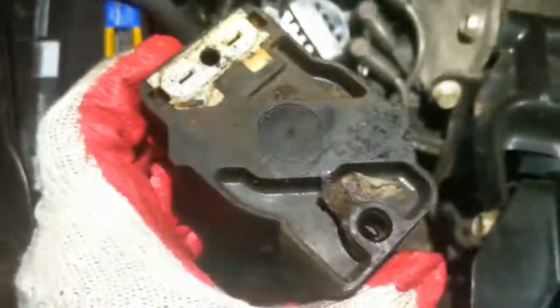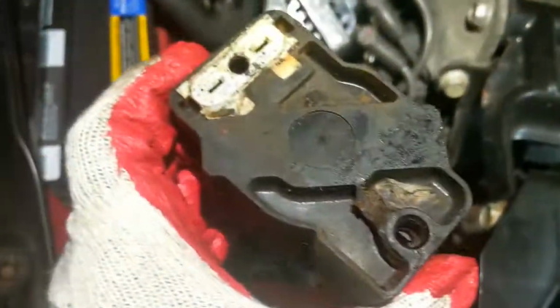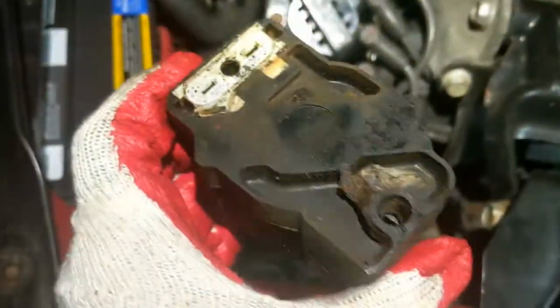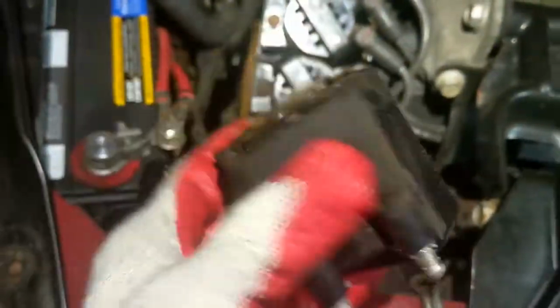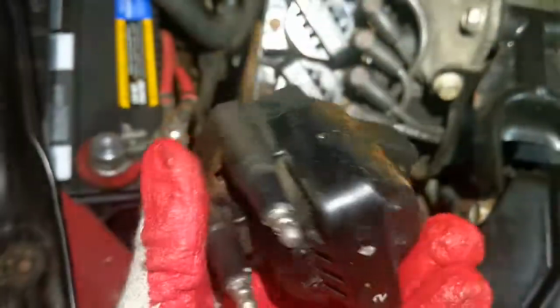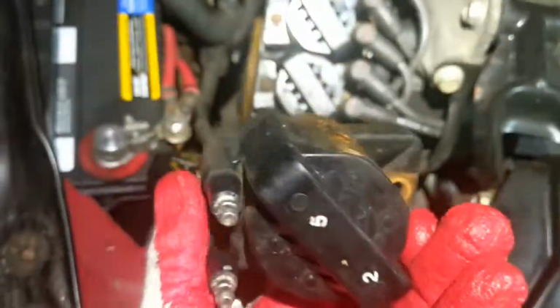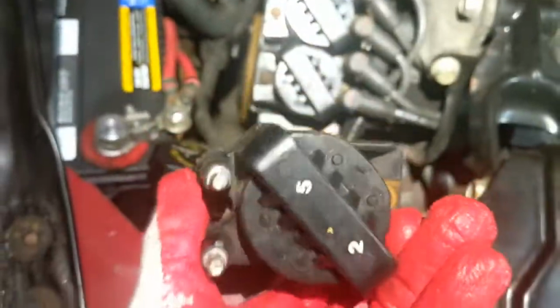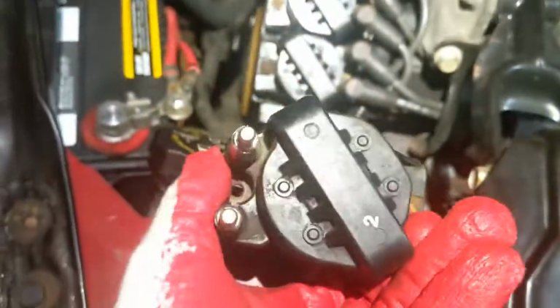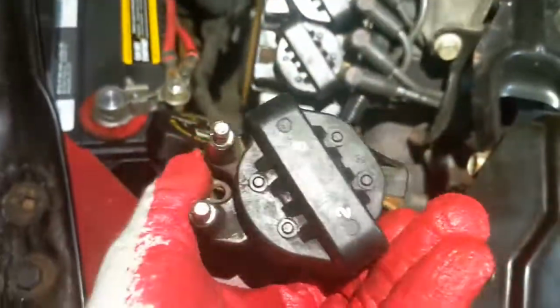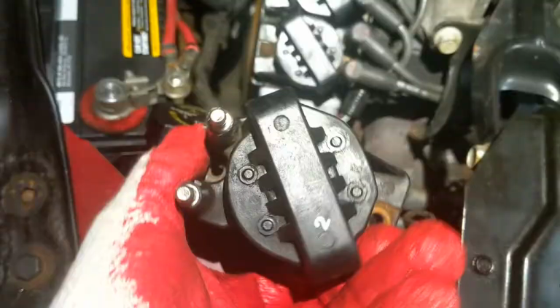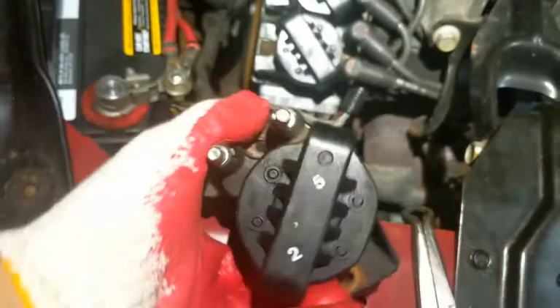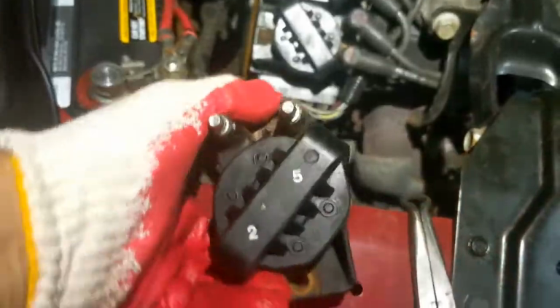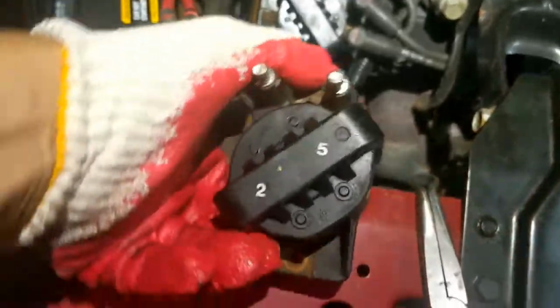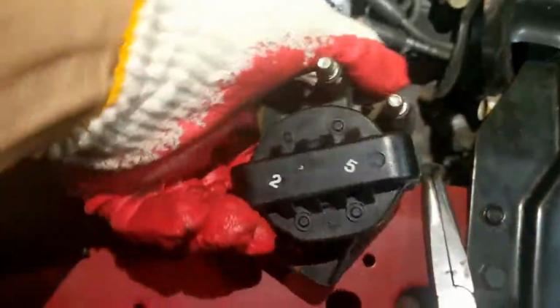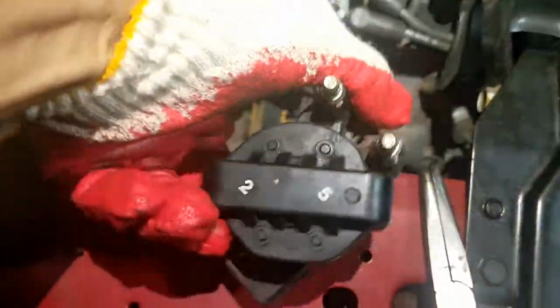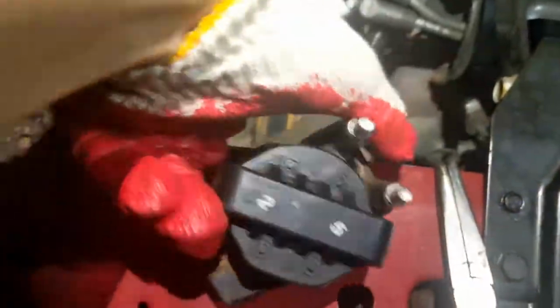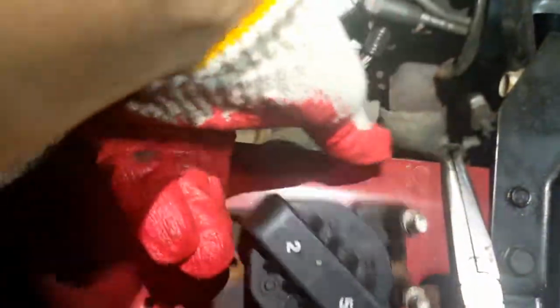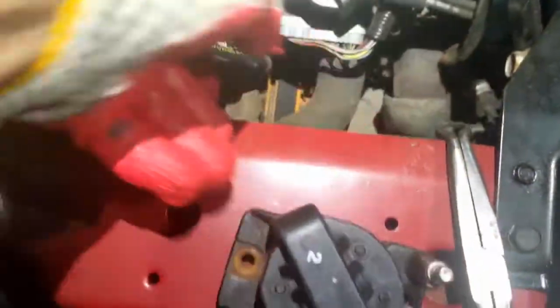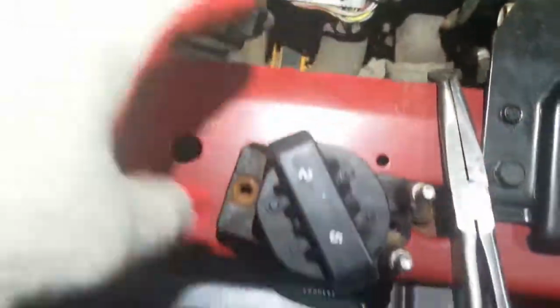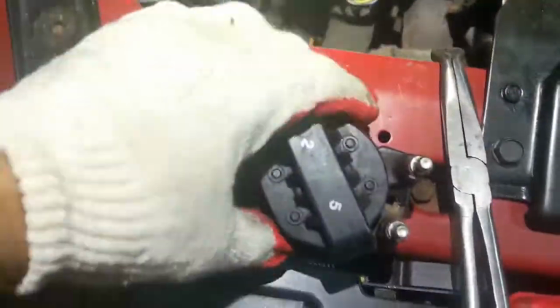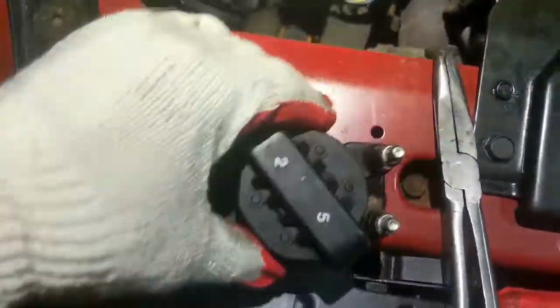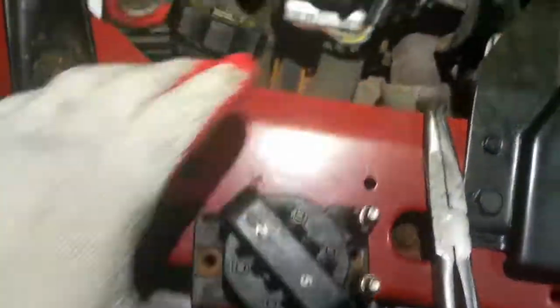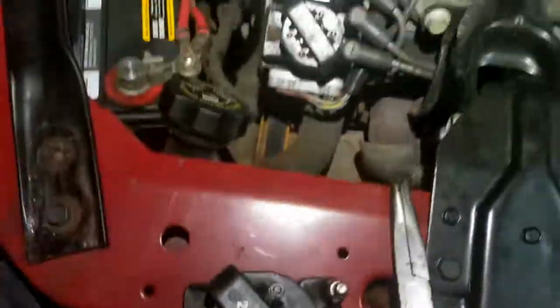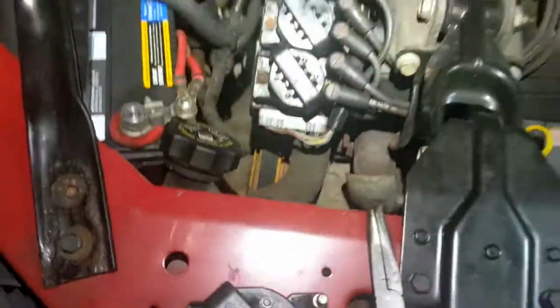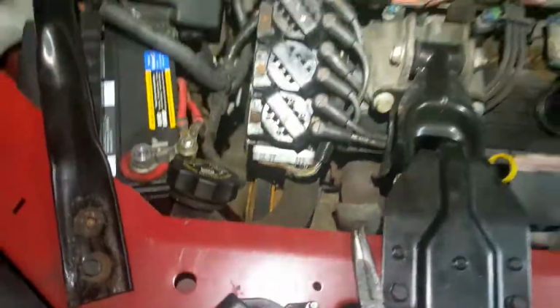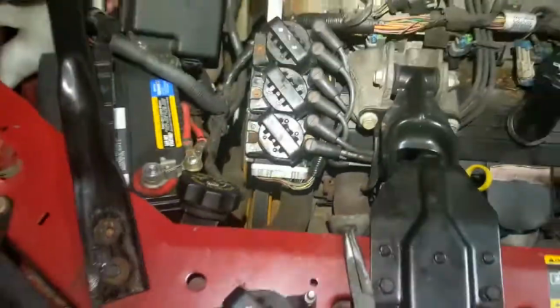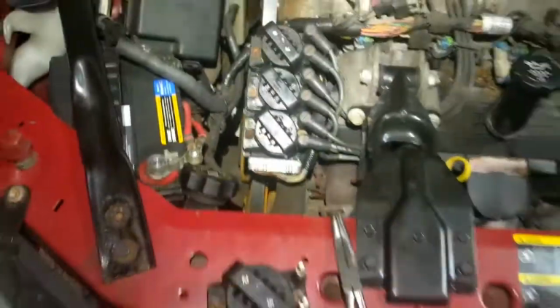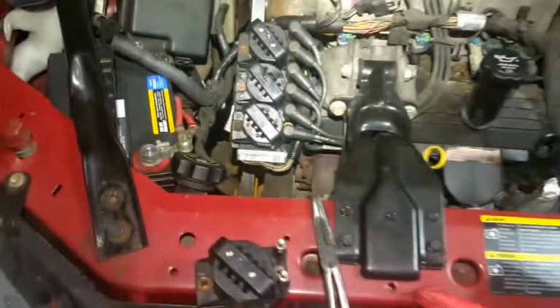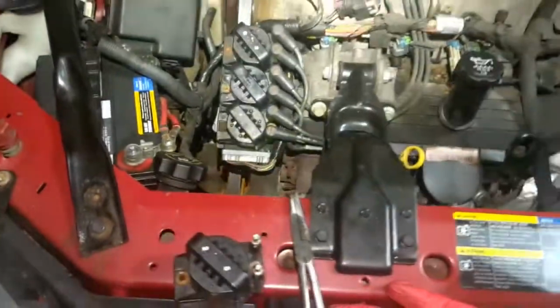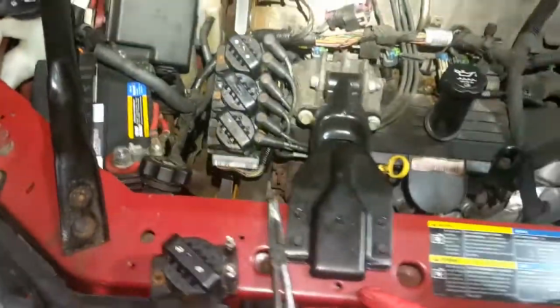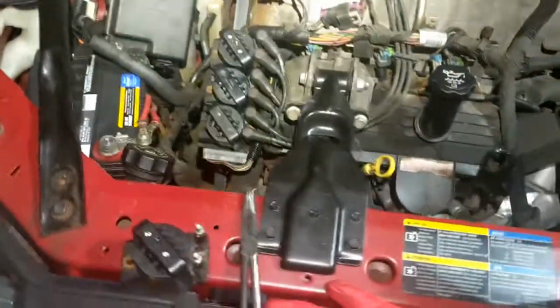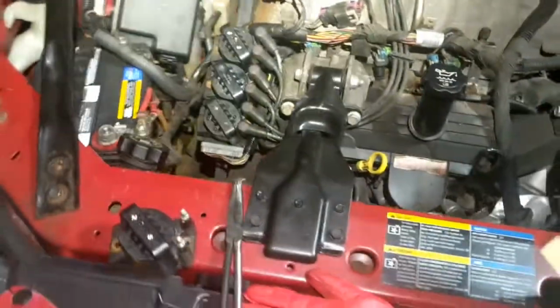This is the old one, and replacing that dead coil will fix your problem.